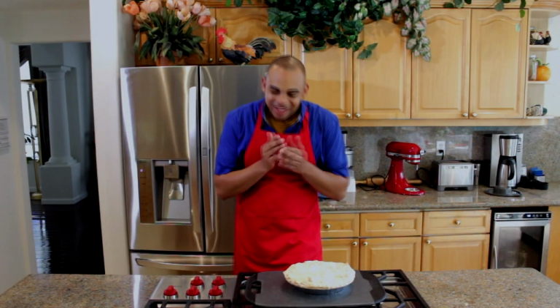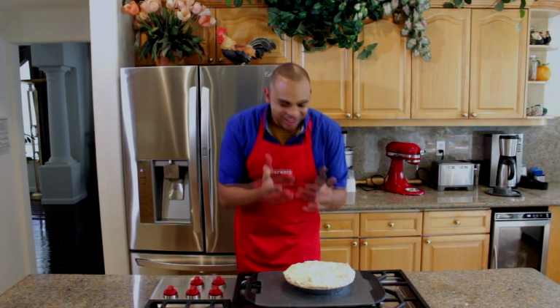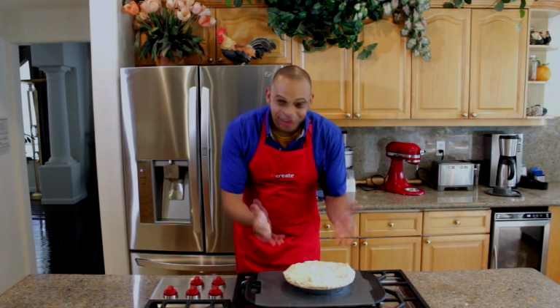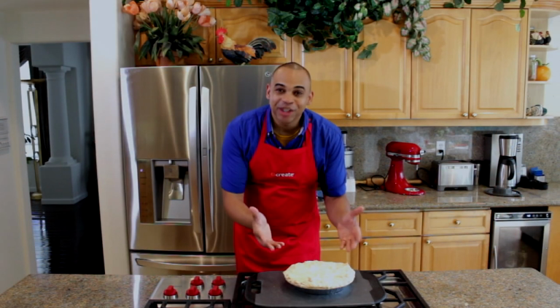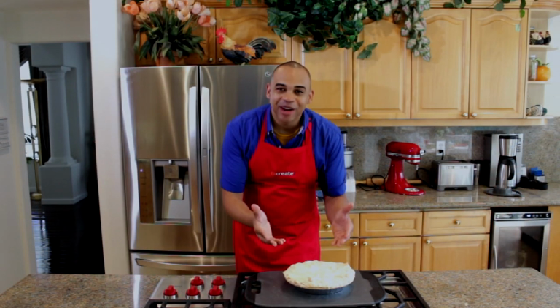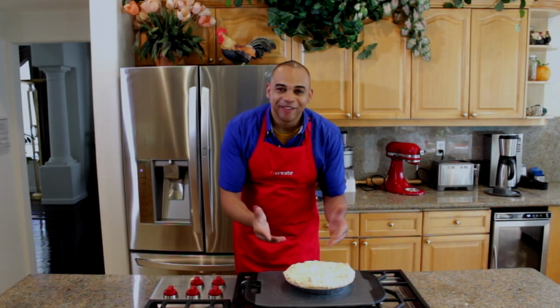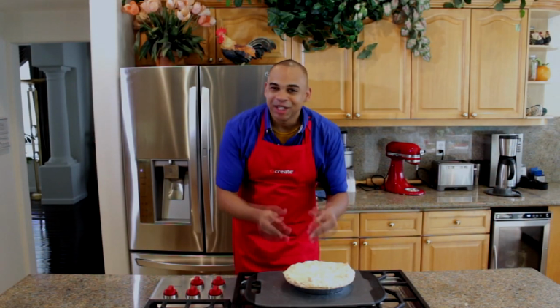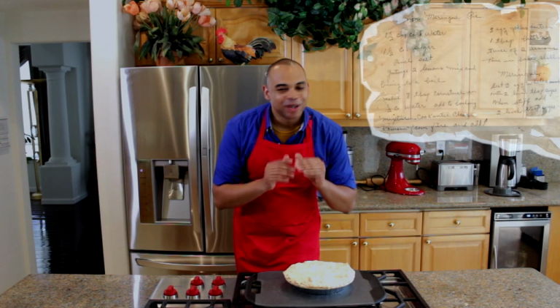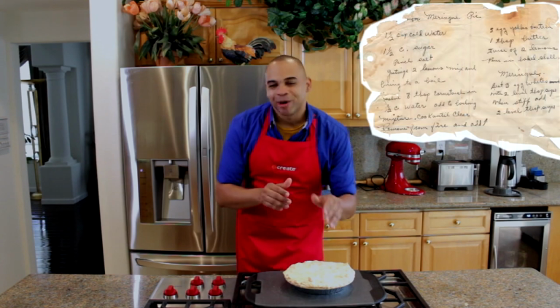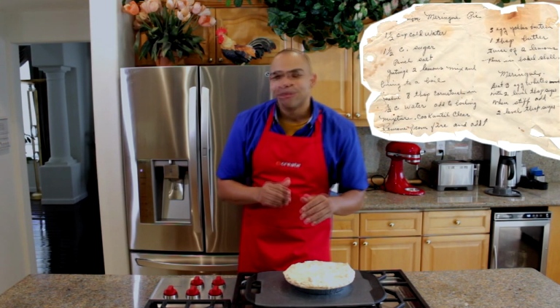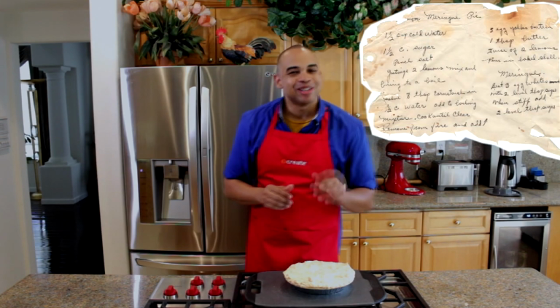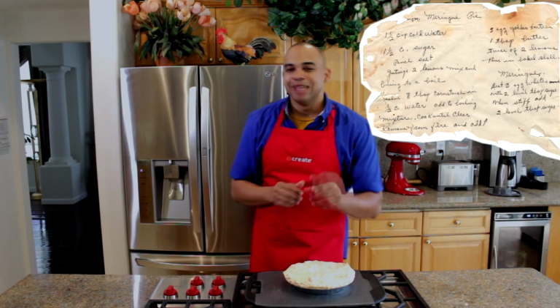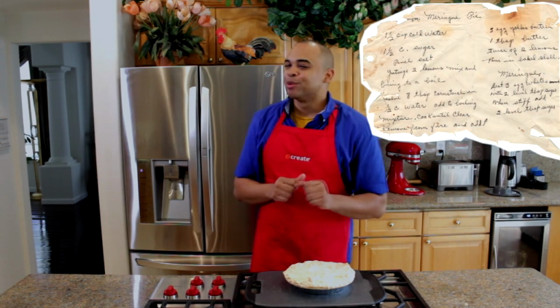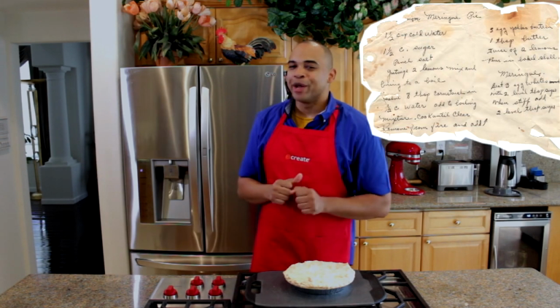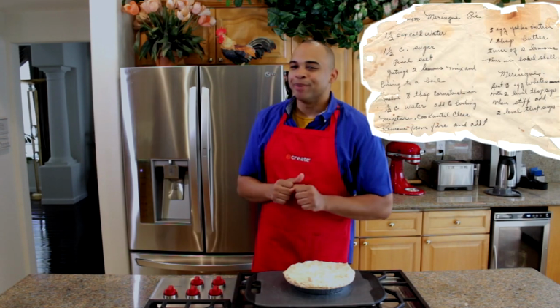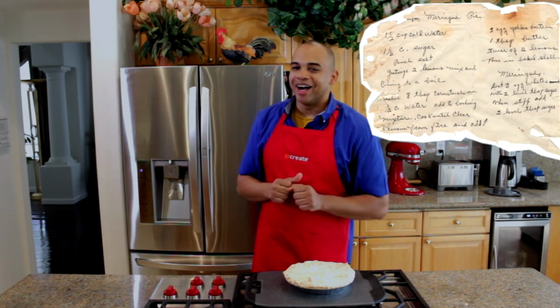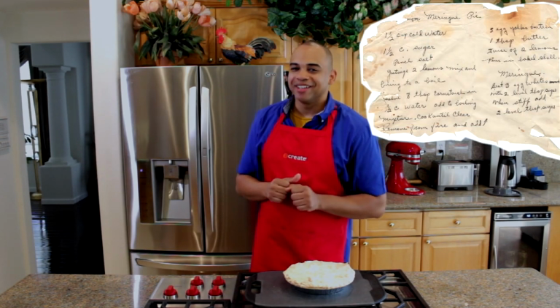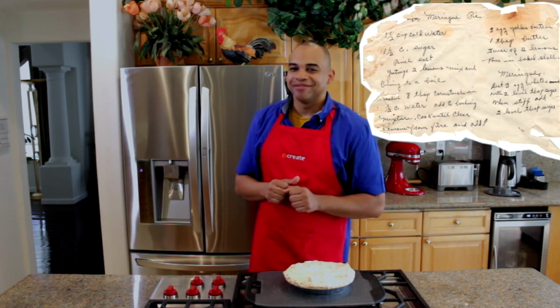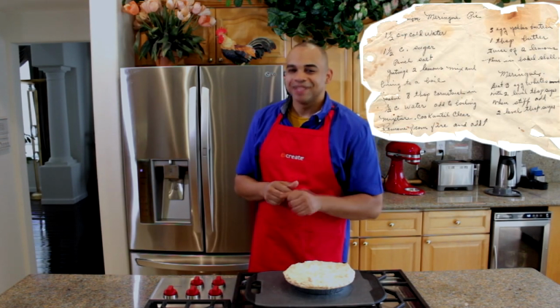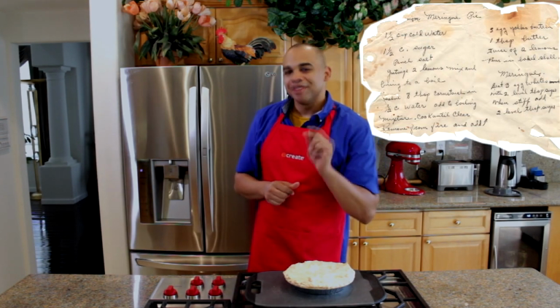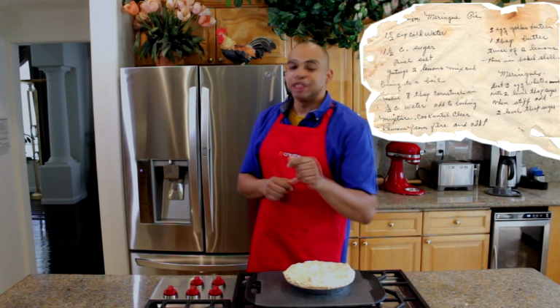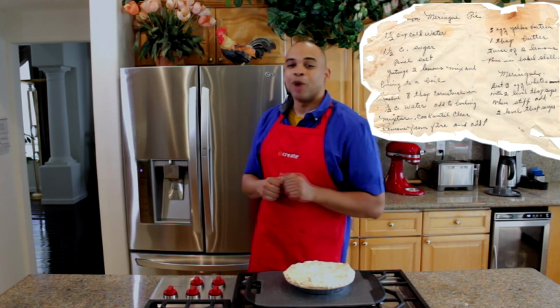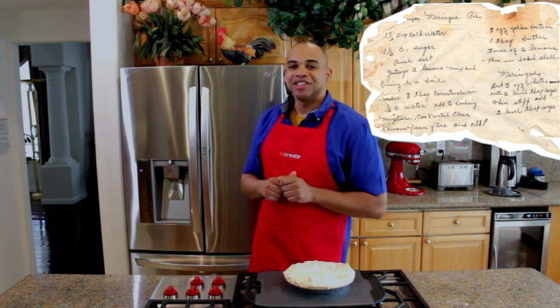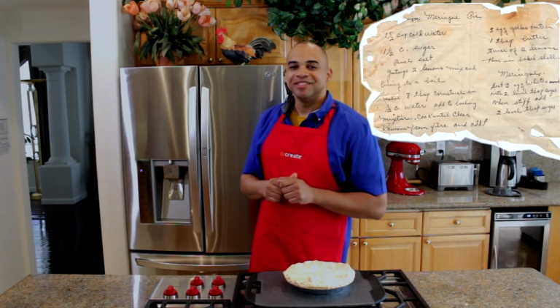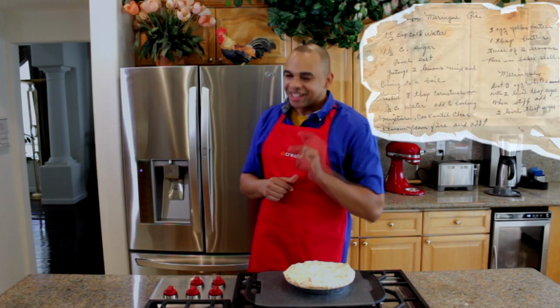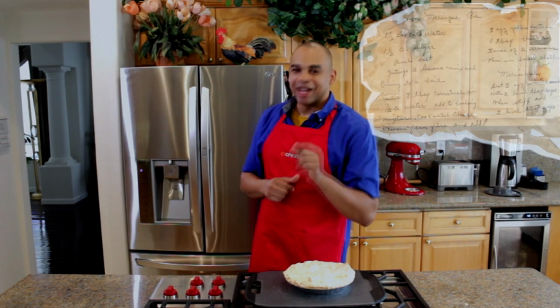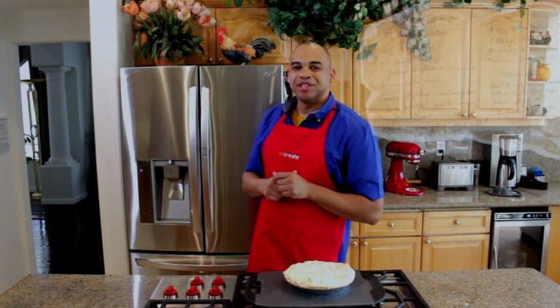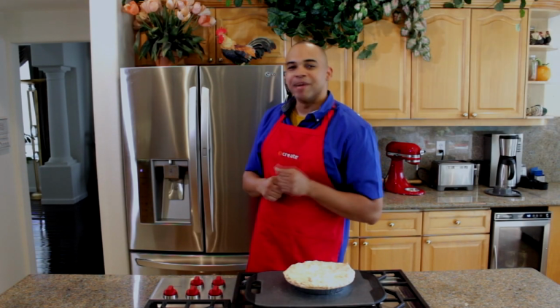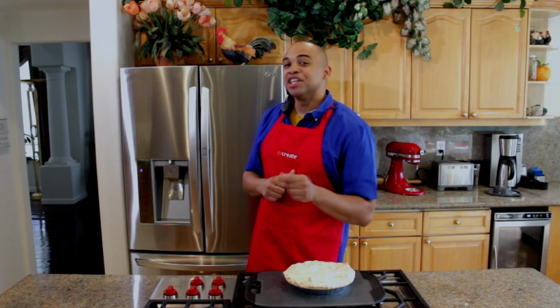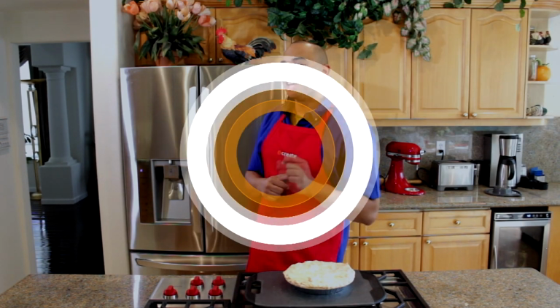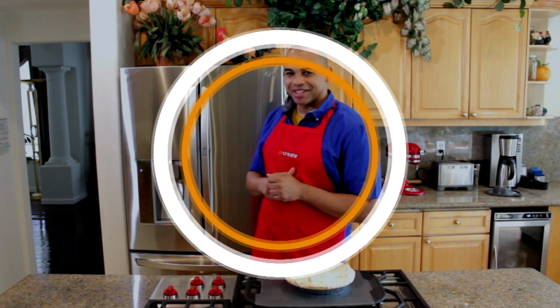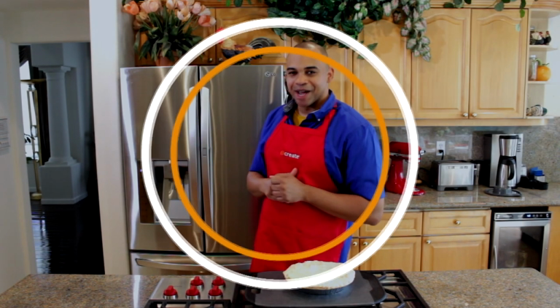And there you have it — grandma's lemon meringue pie. Thanks for watching, and I'll see you in my kitchen next time.